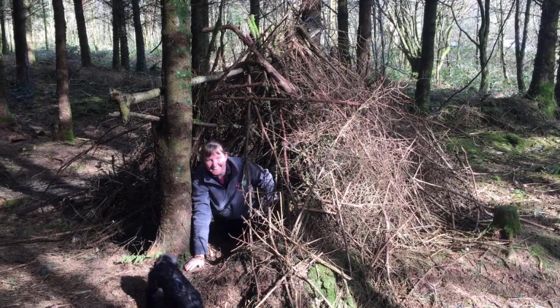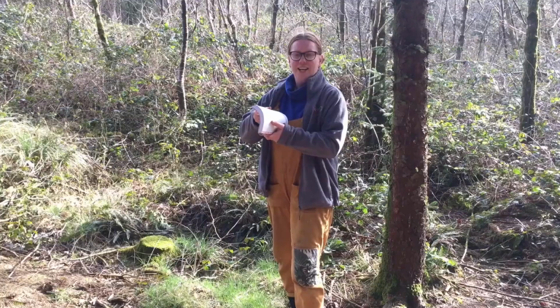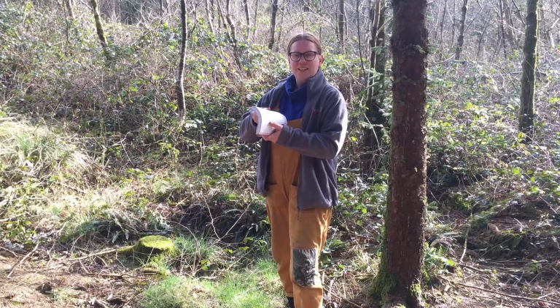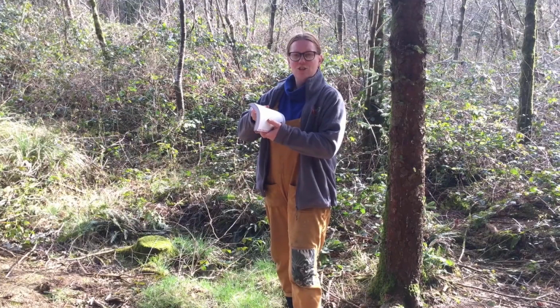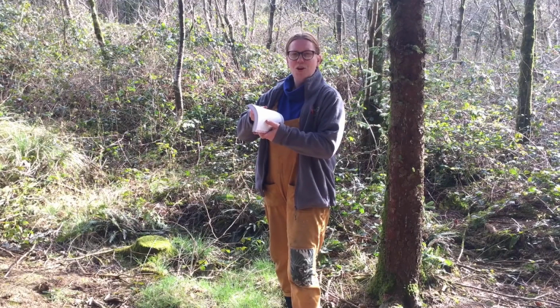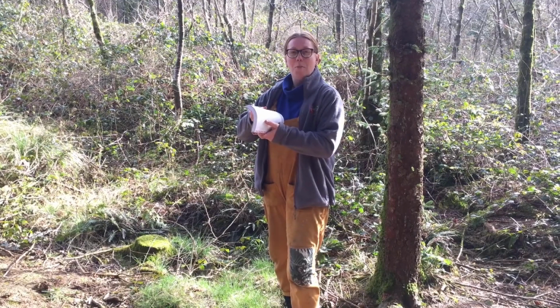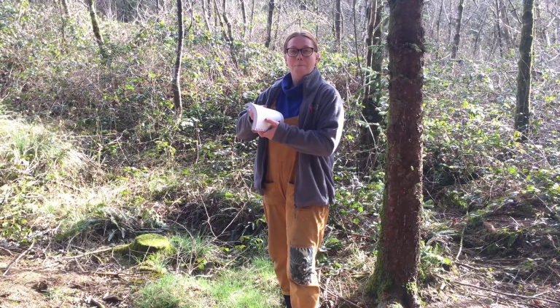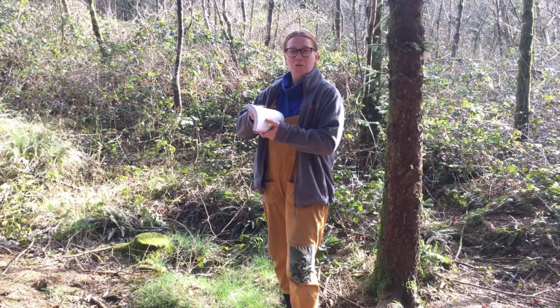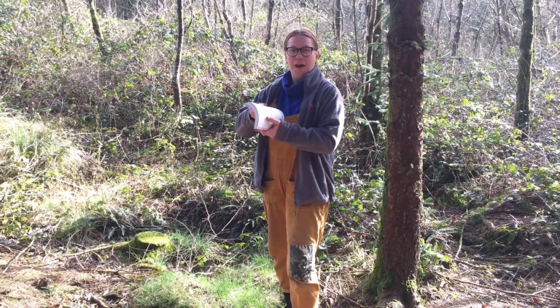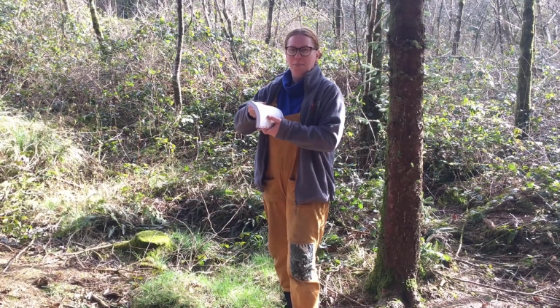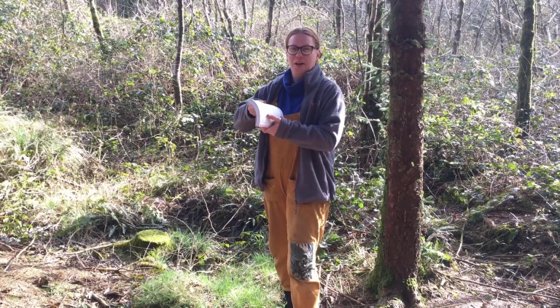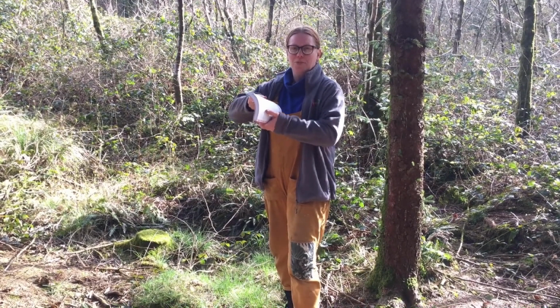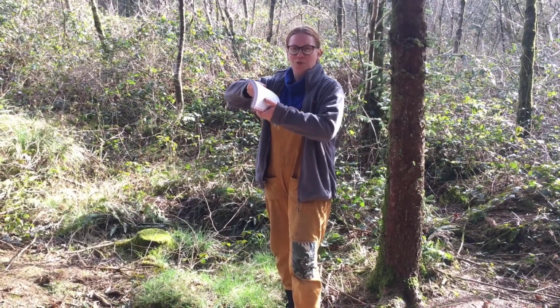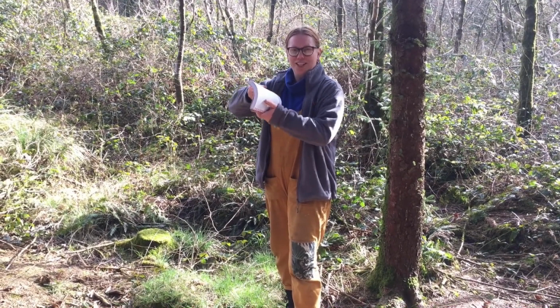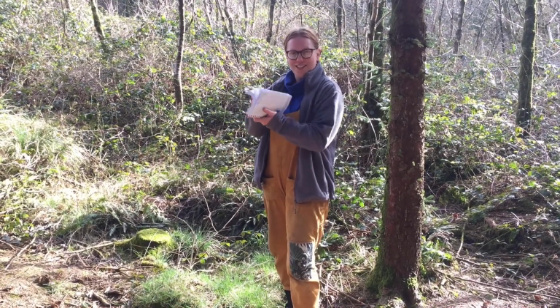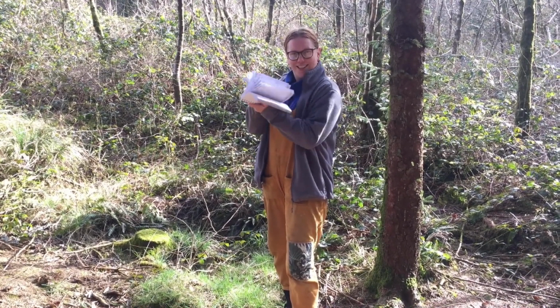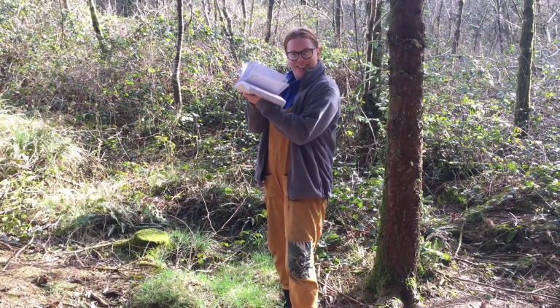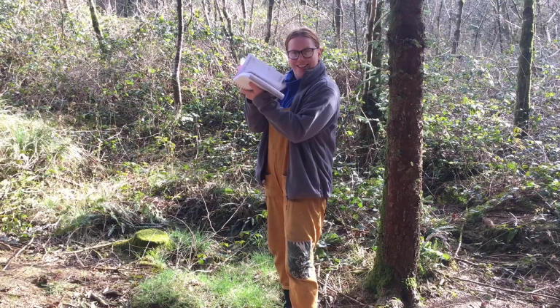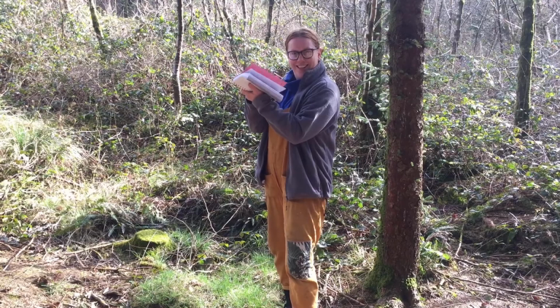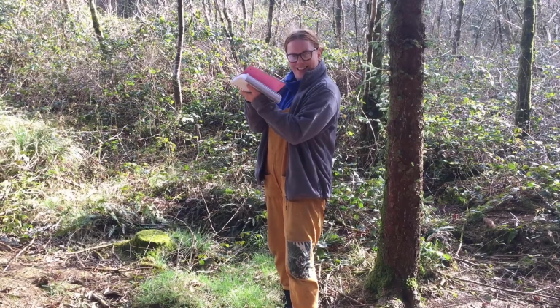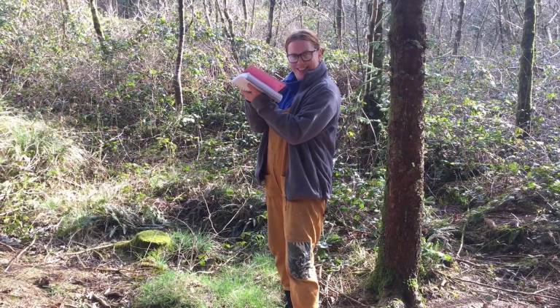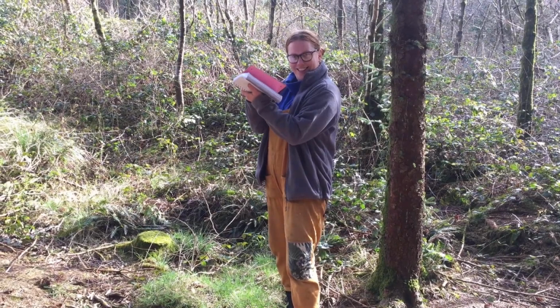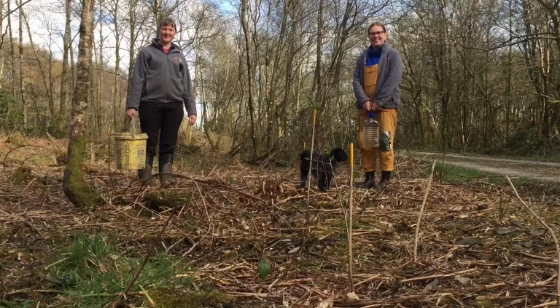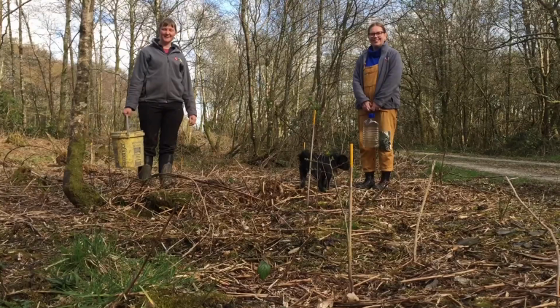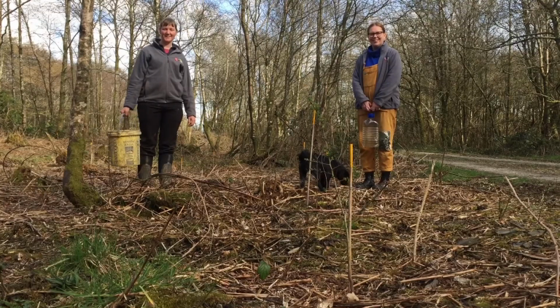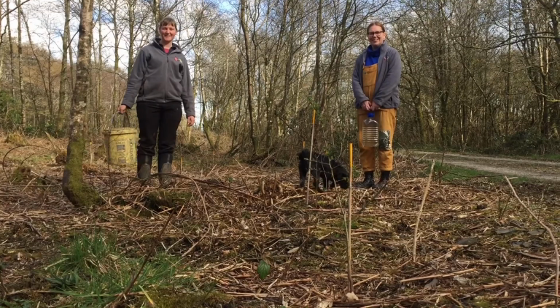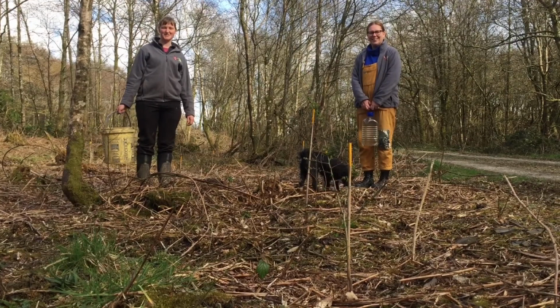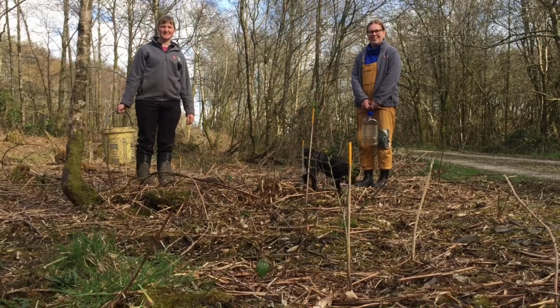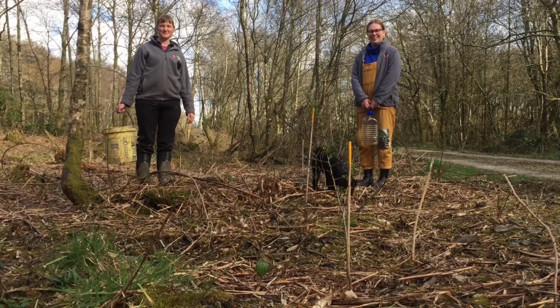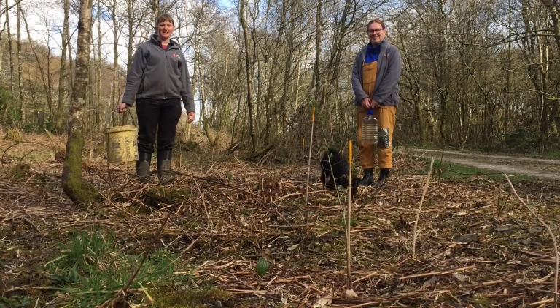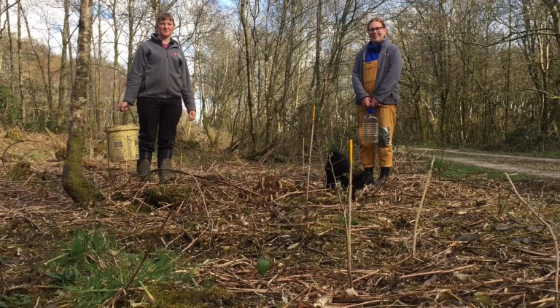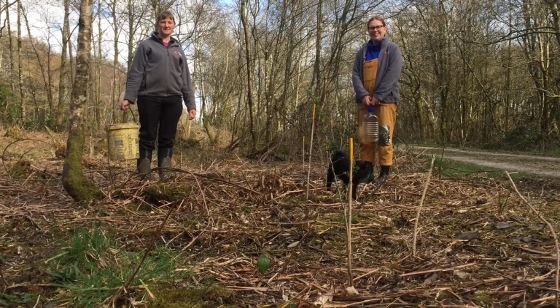Did you know most paper comes from trees? Looking after trees is really important.